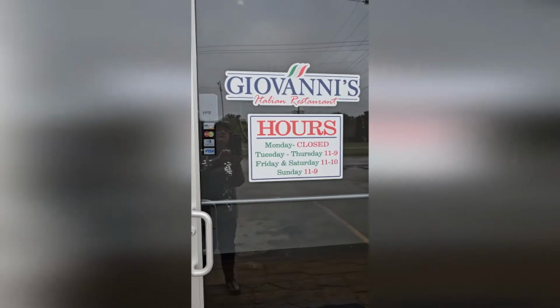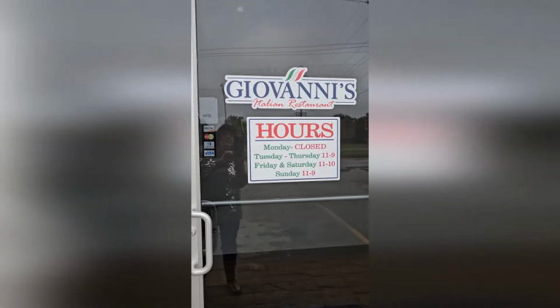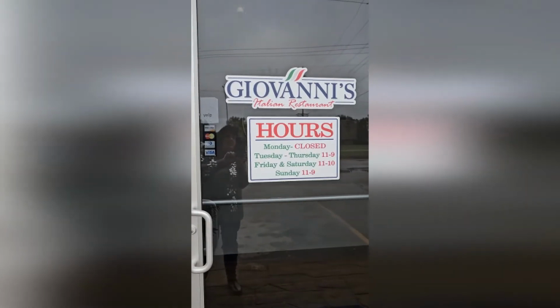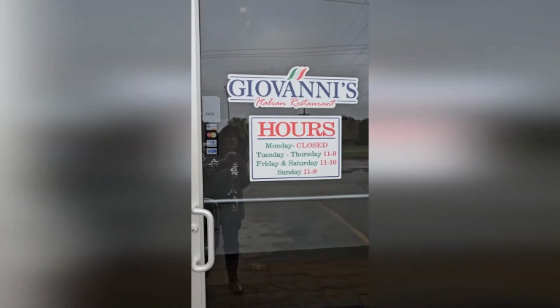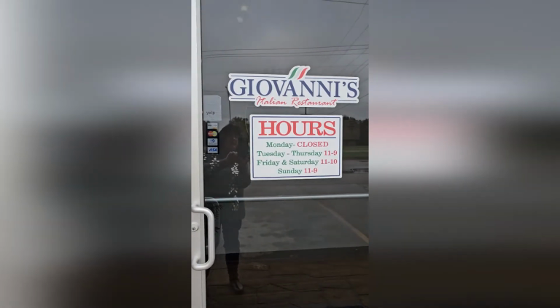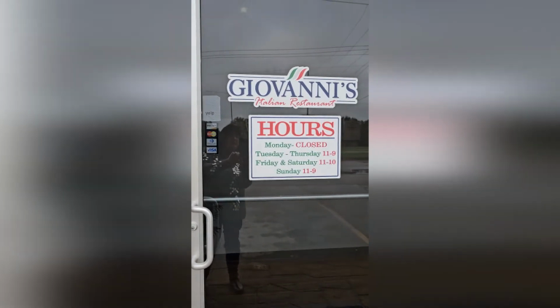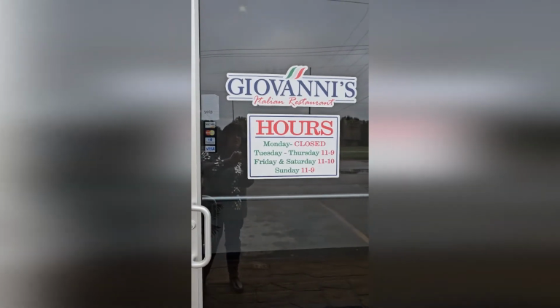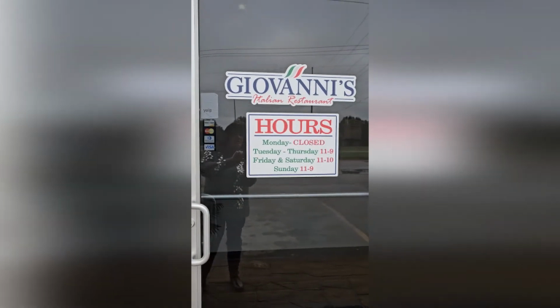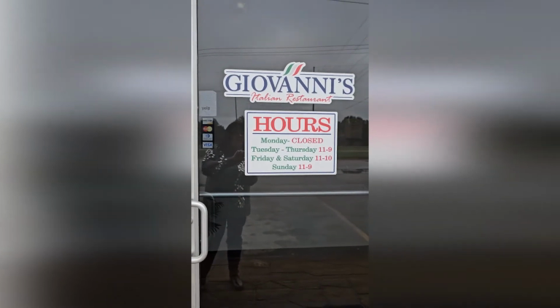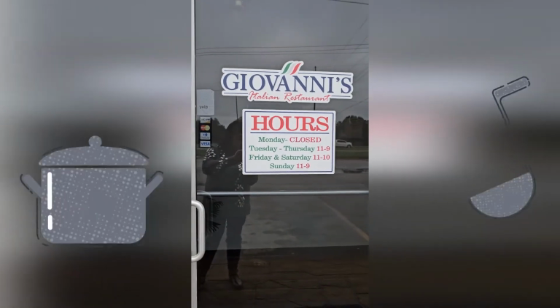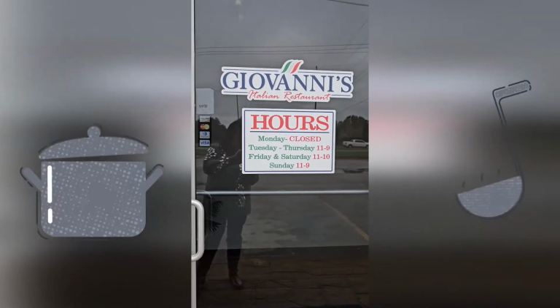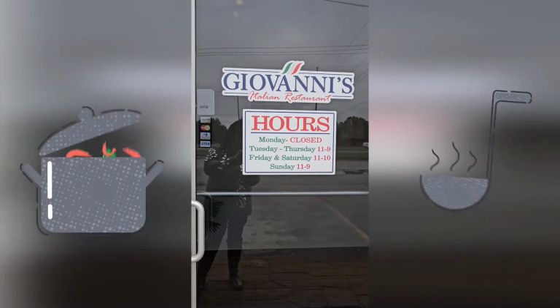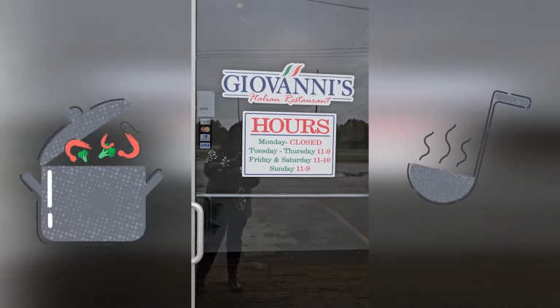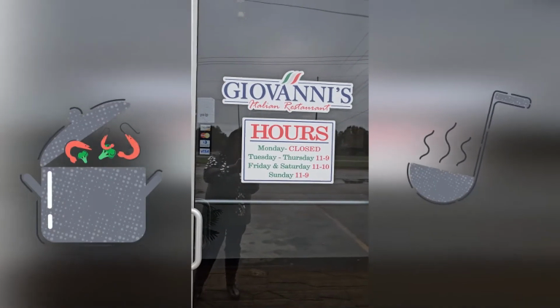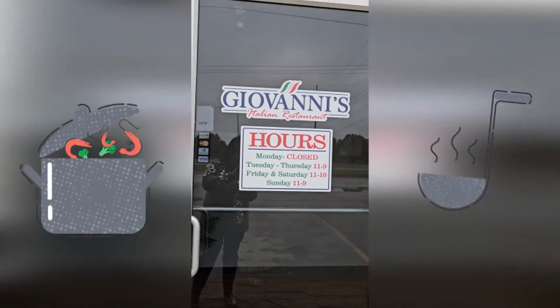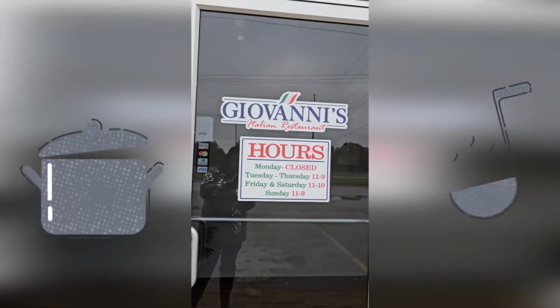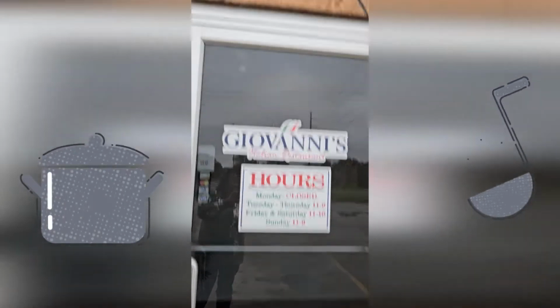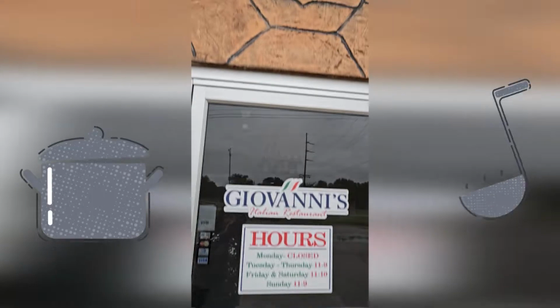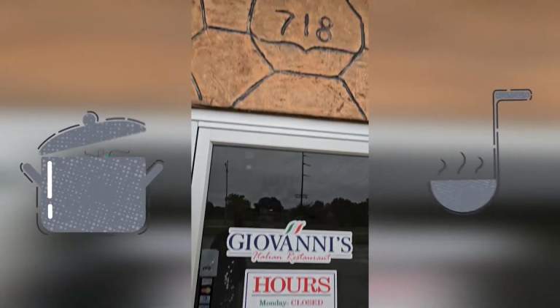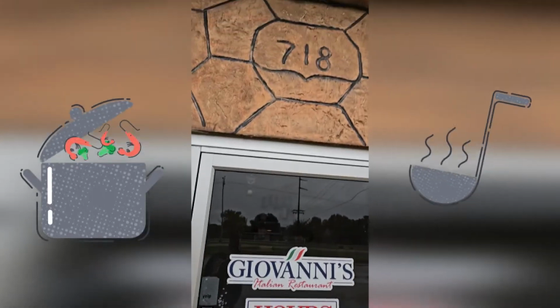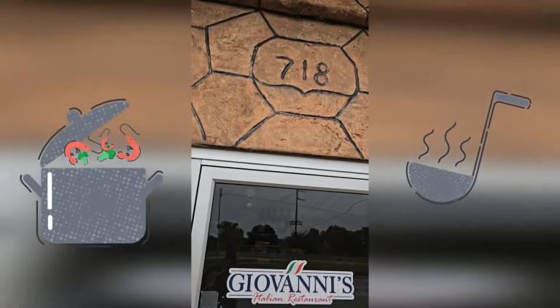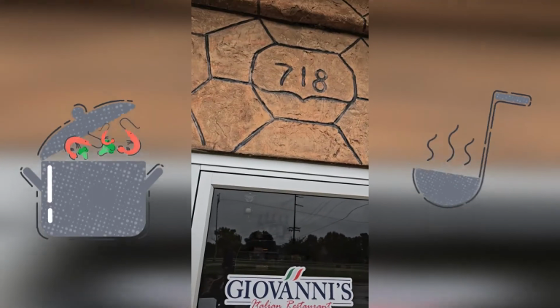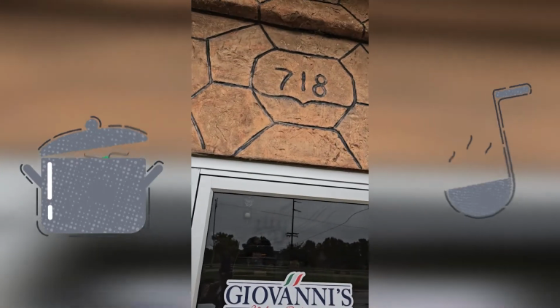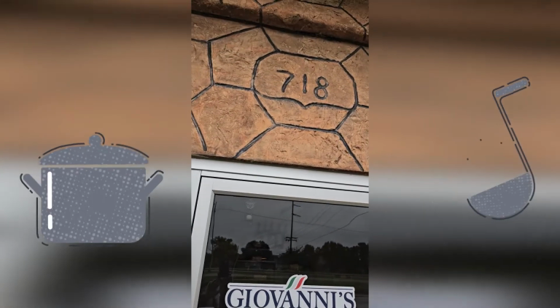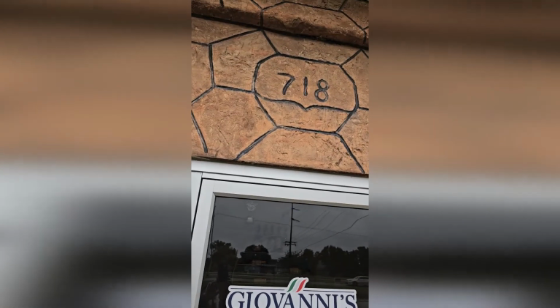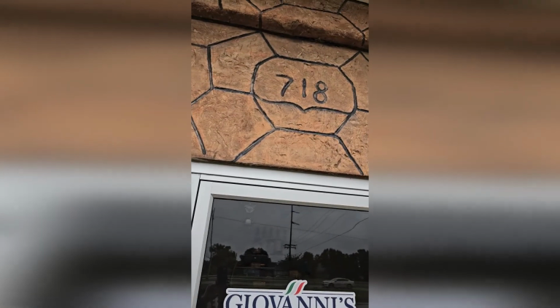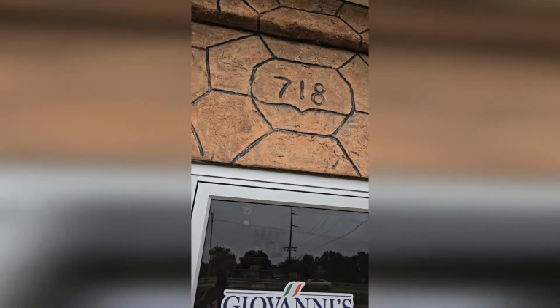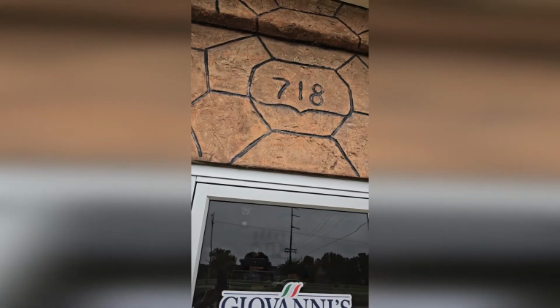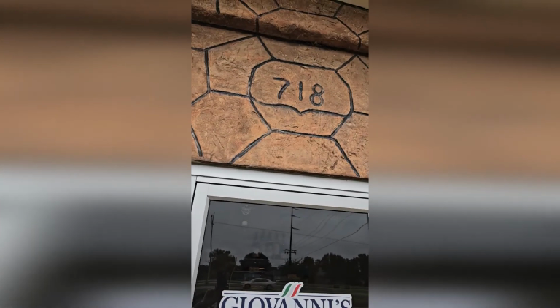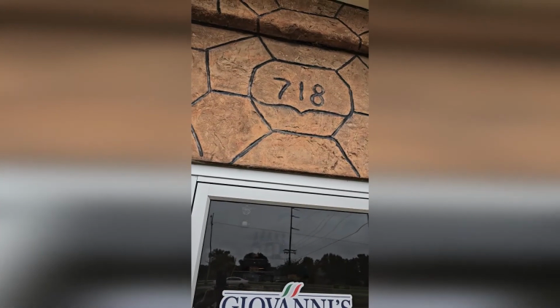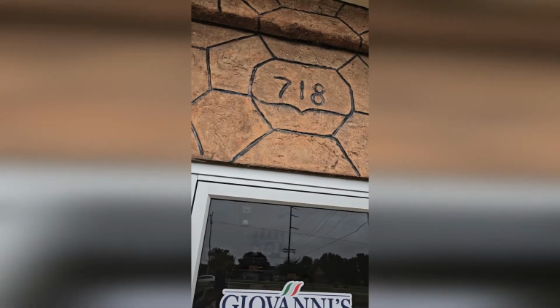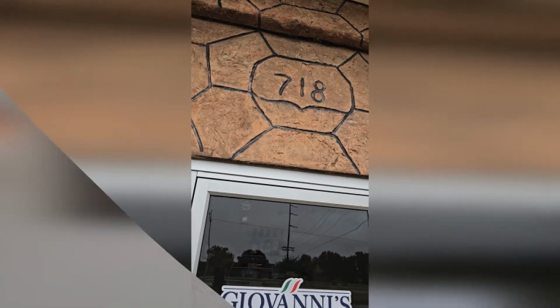We are eating at Giovanni's Italian restaurant today and they are so authentic, it's wonderful.